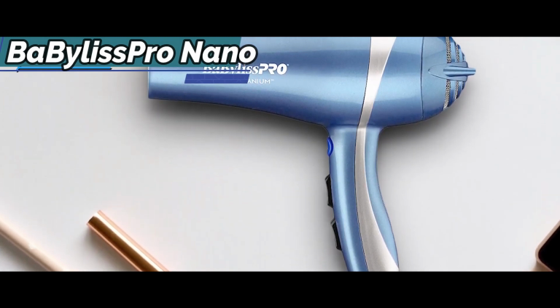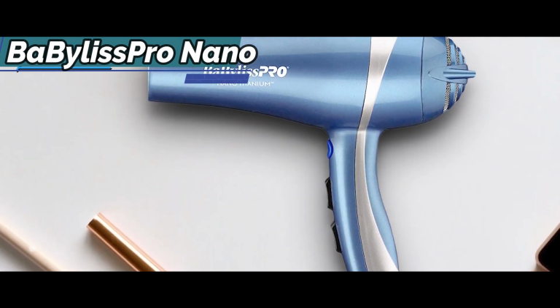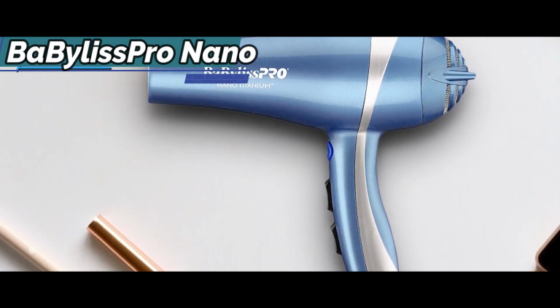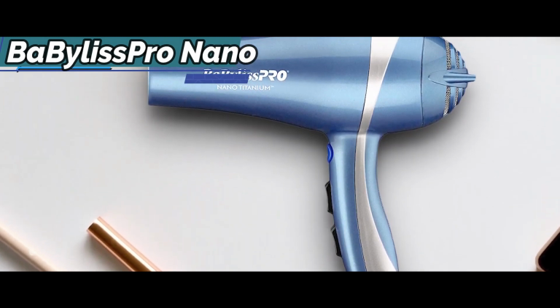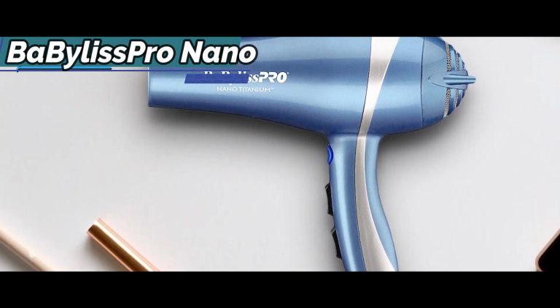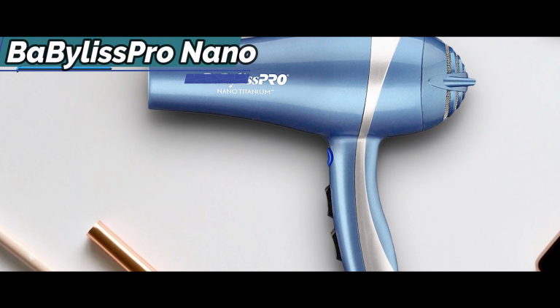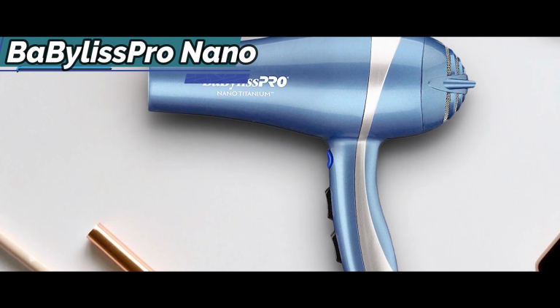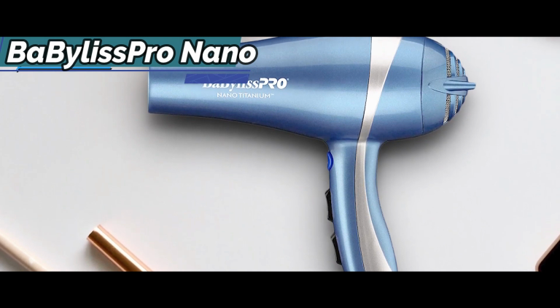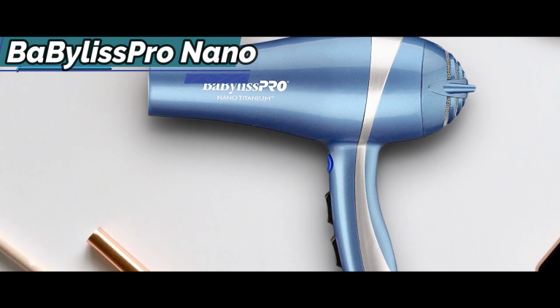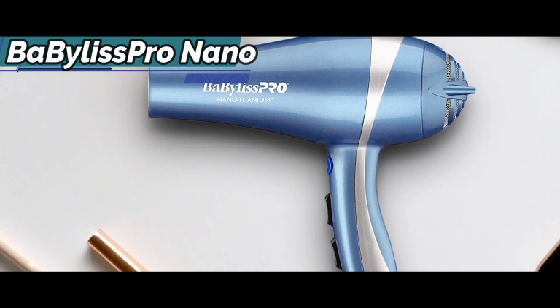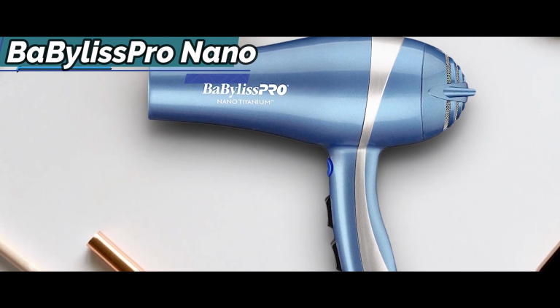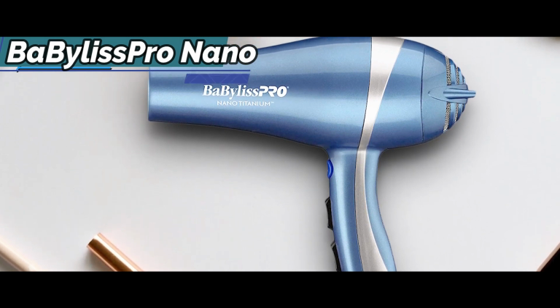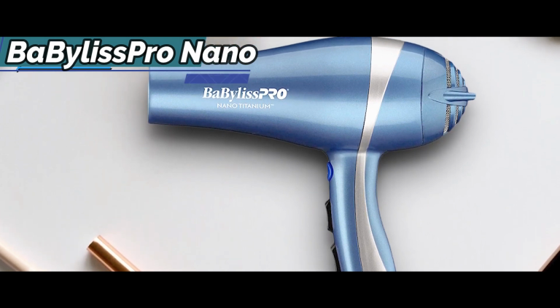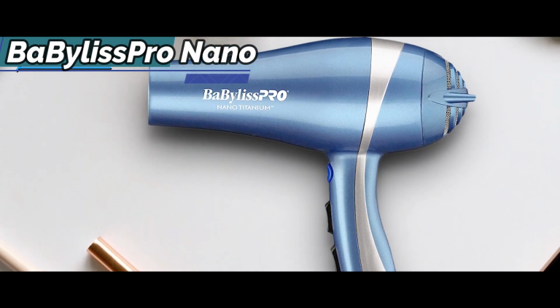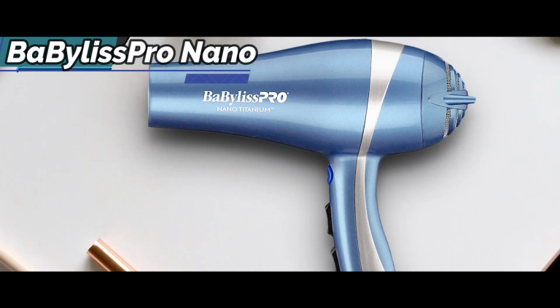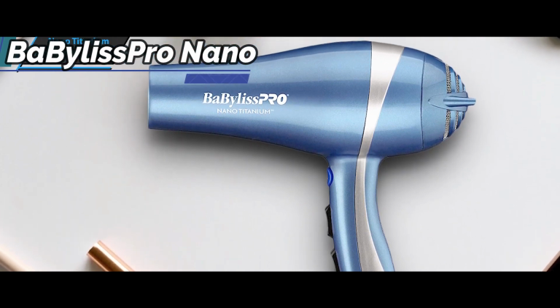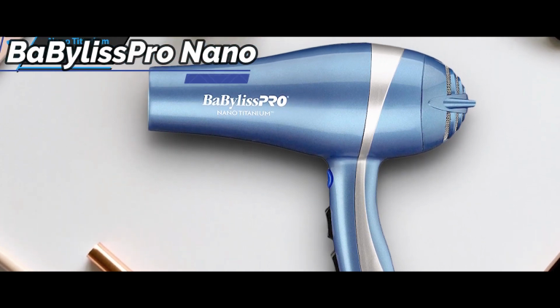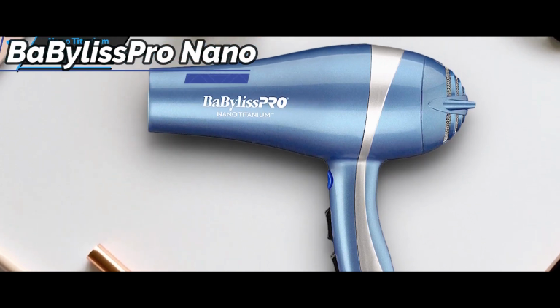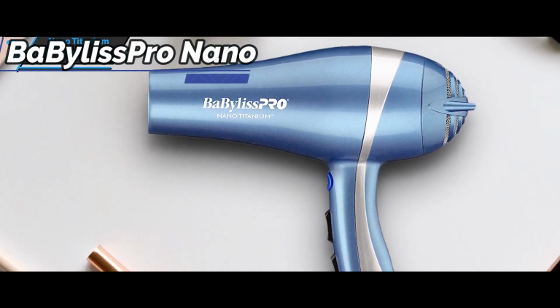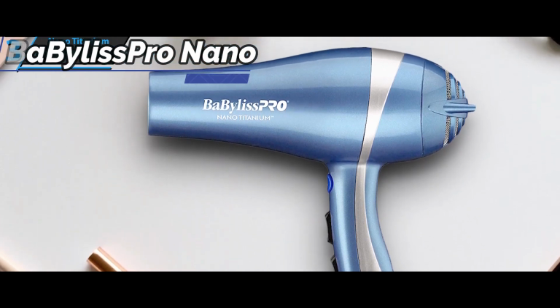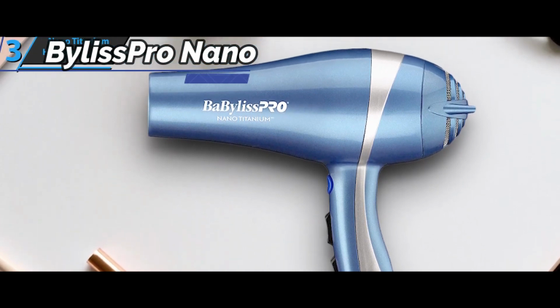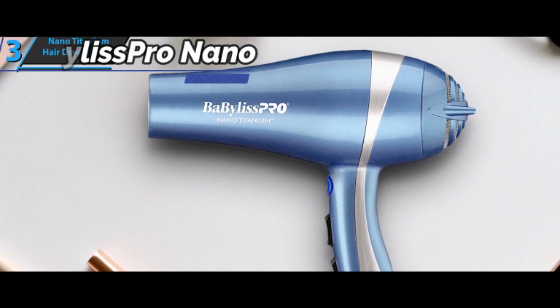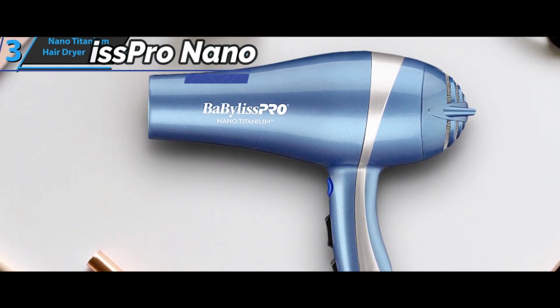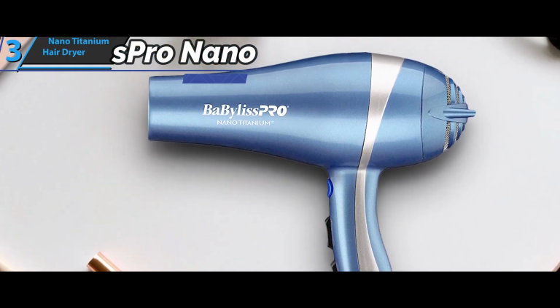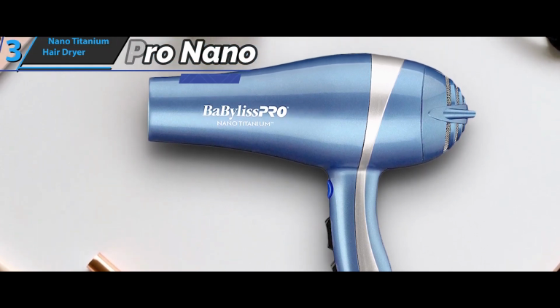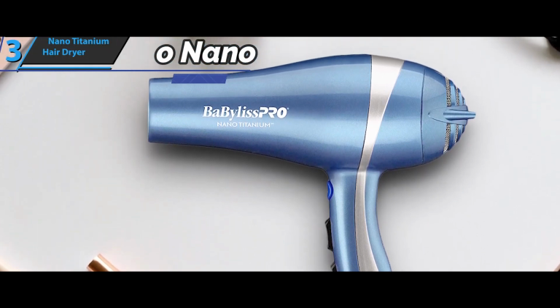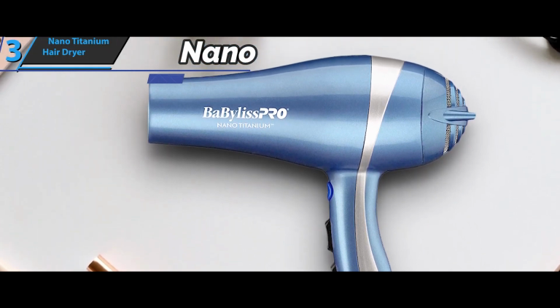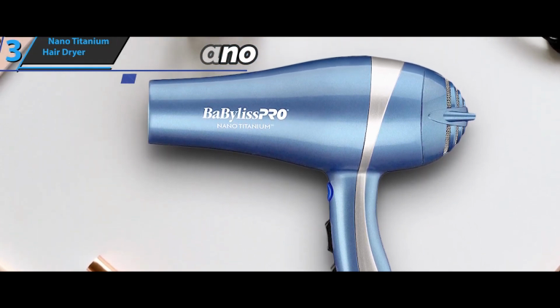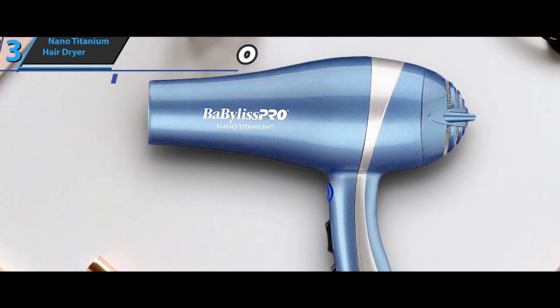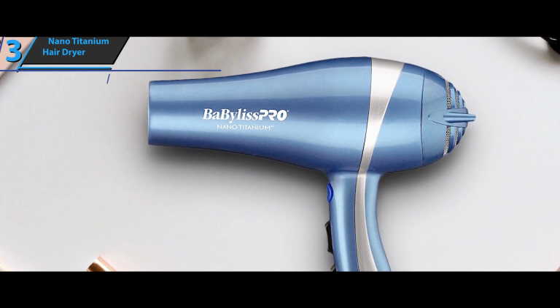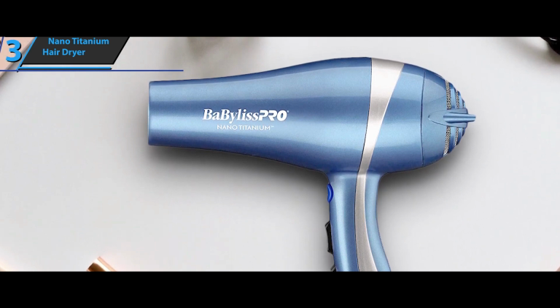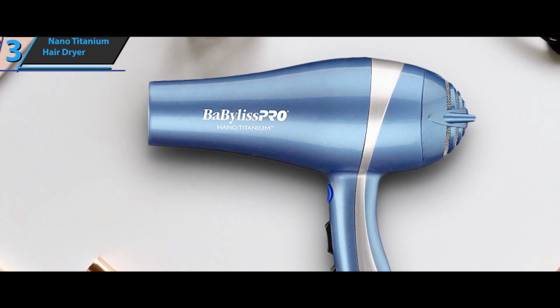If you want, you can use its diffuser to create waves and add volume to your hair. For the listed price, you can't beat this one.